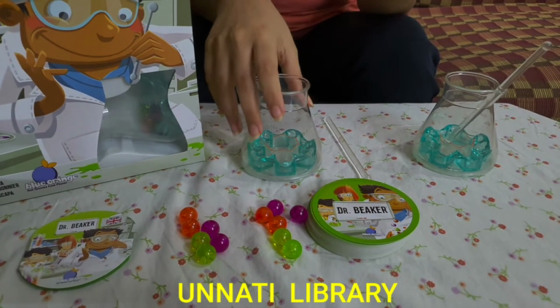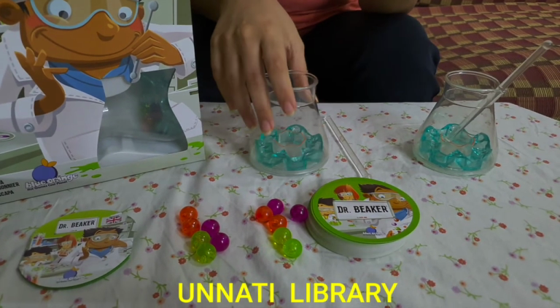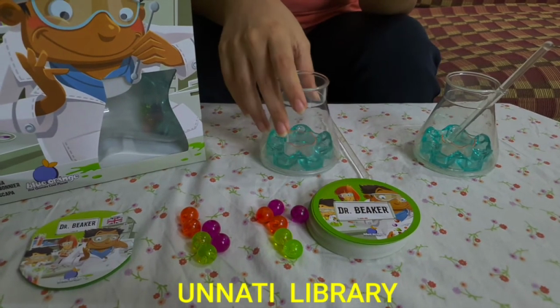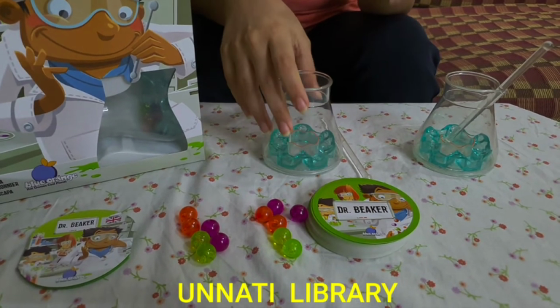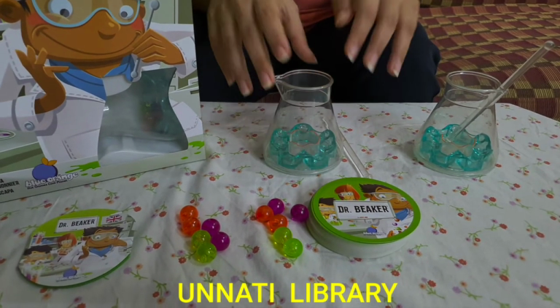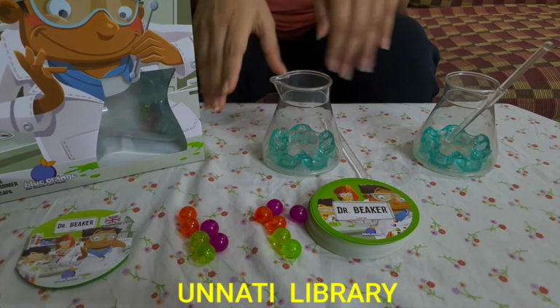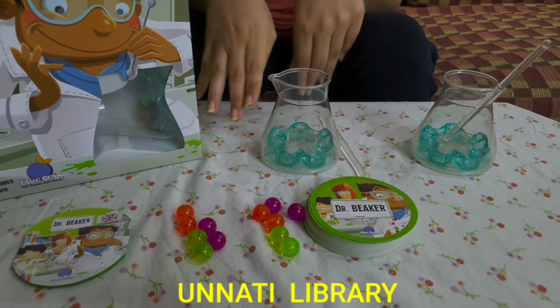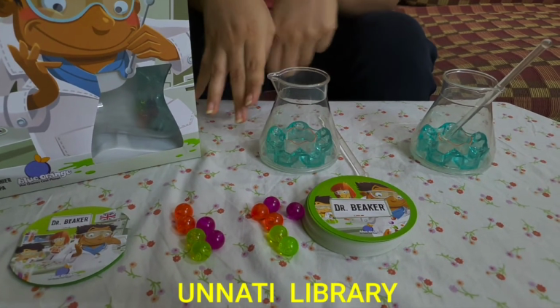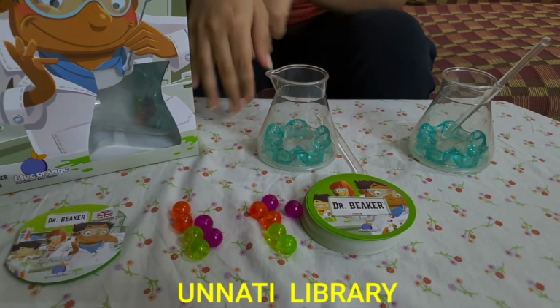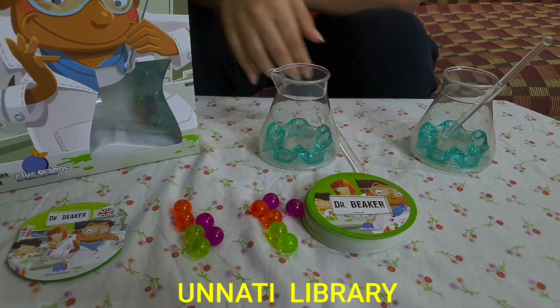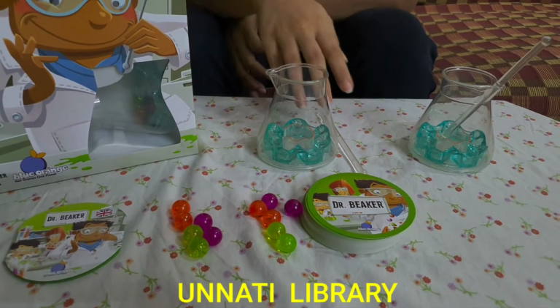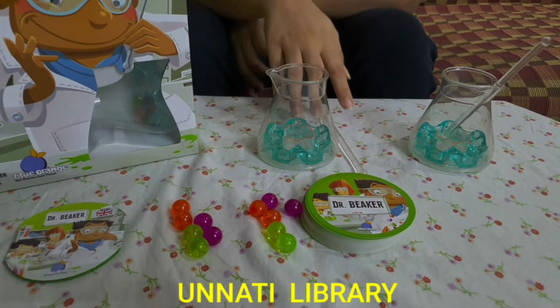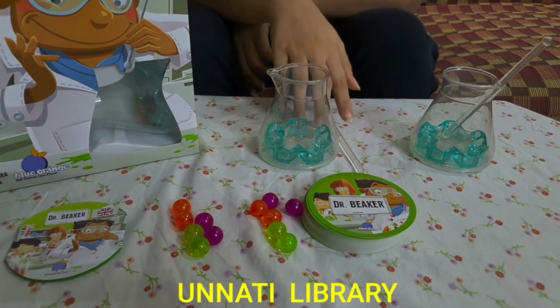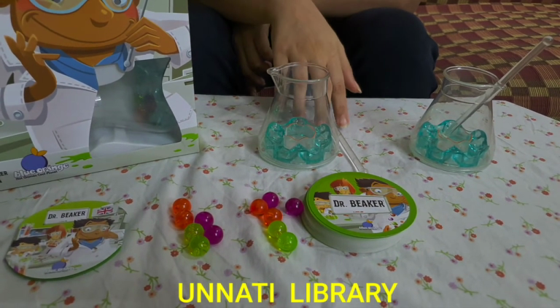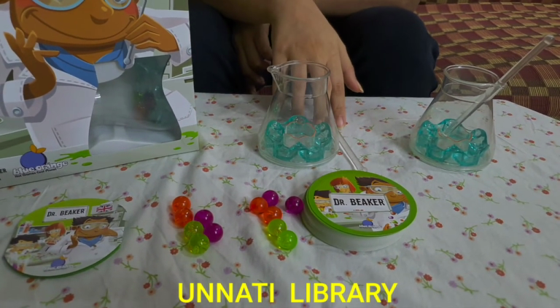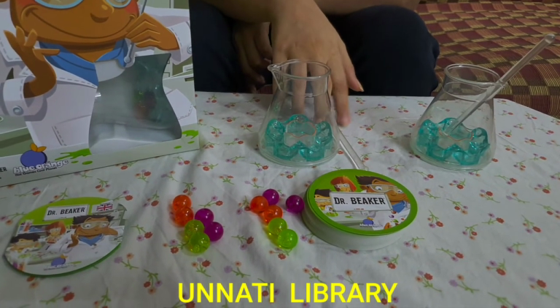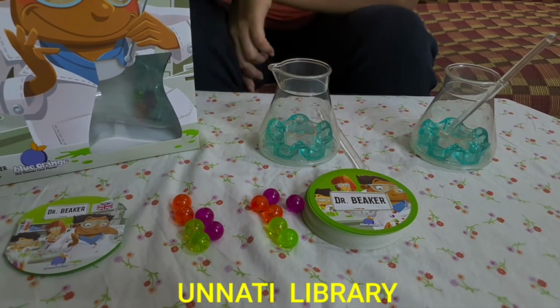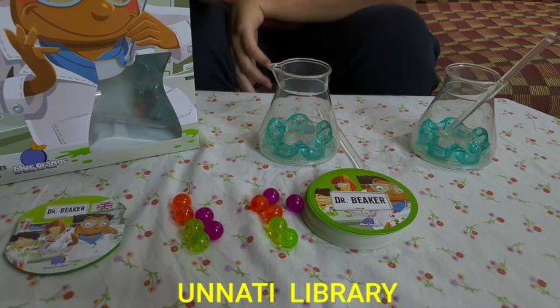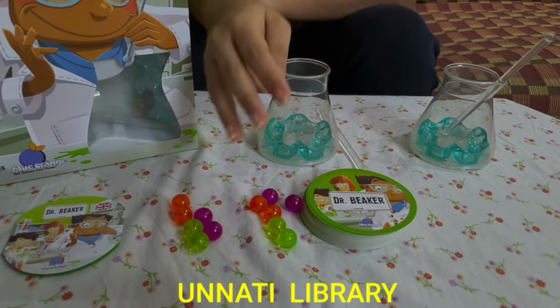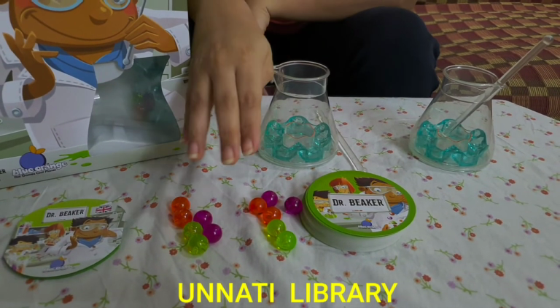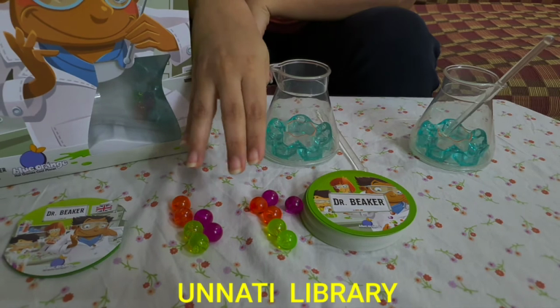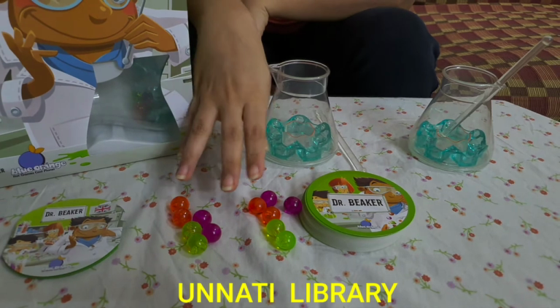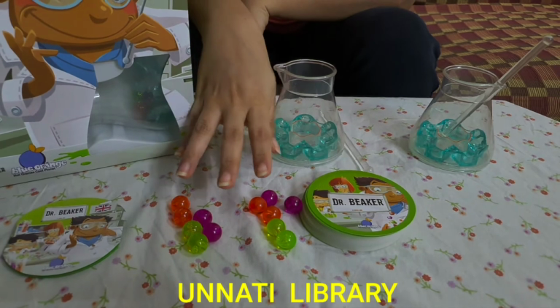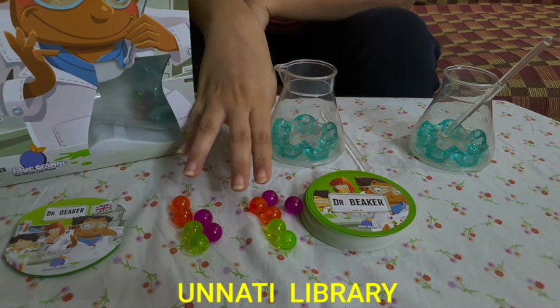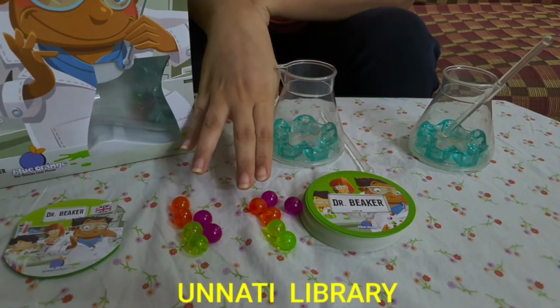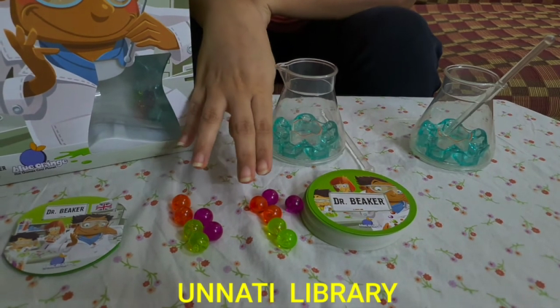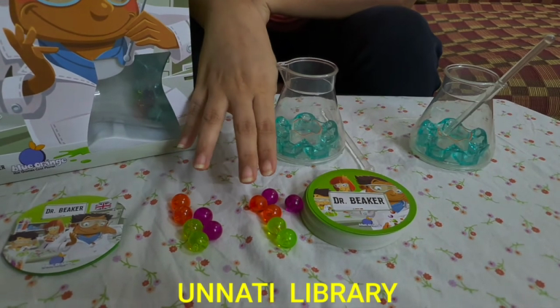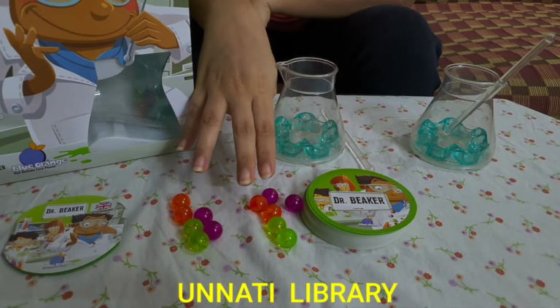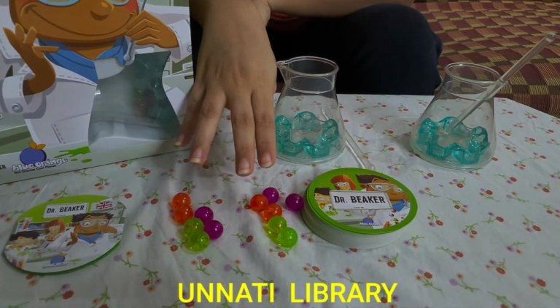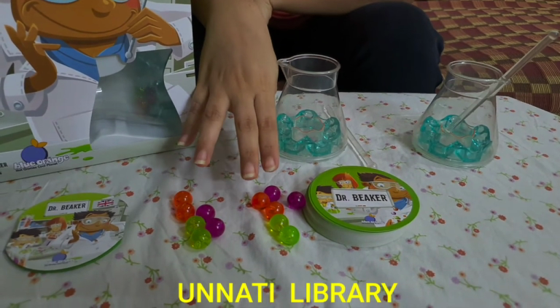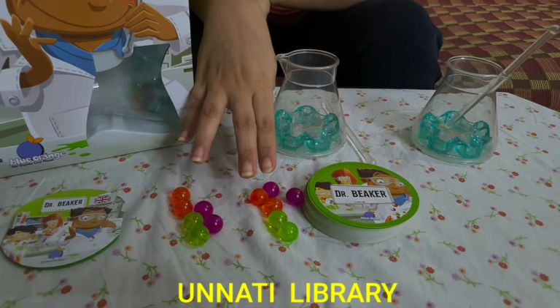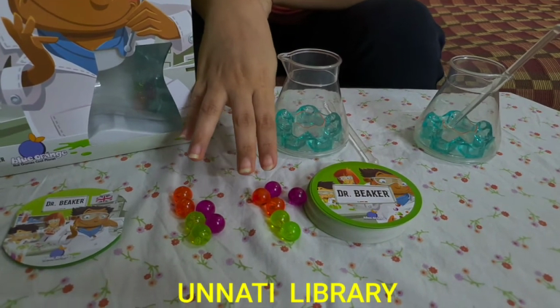So as you can see we have a beaker, we have a stirrer, and we have these small marbles that act as molecules.